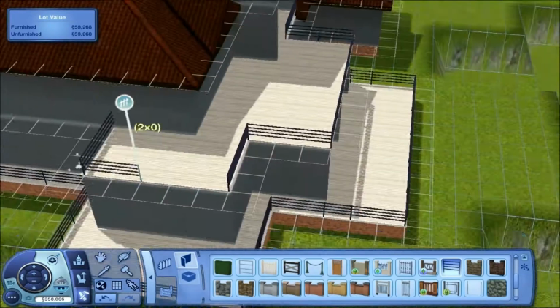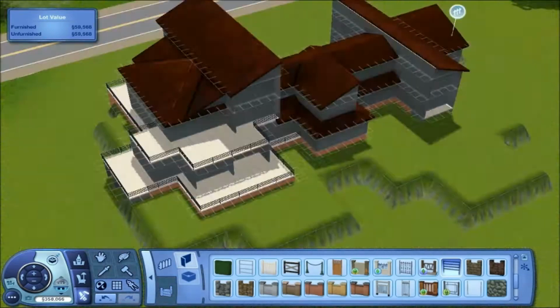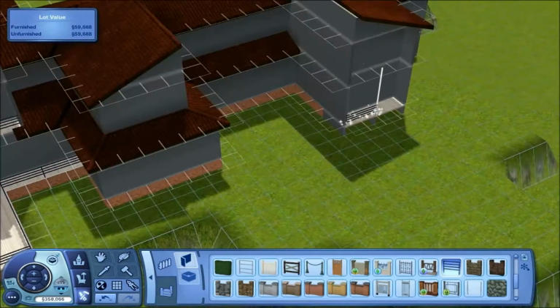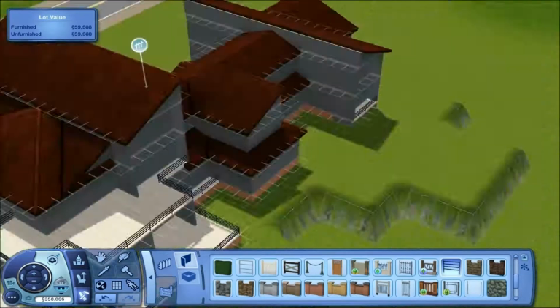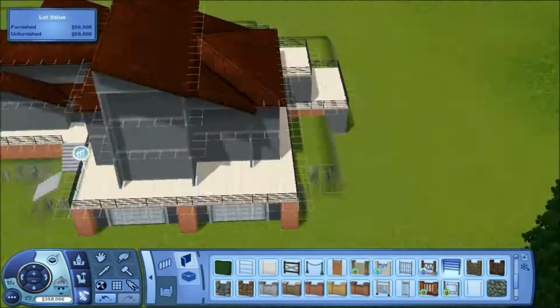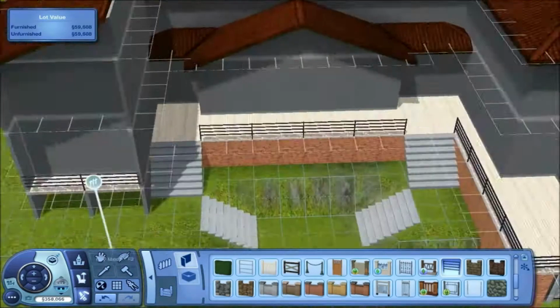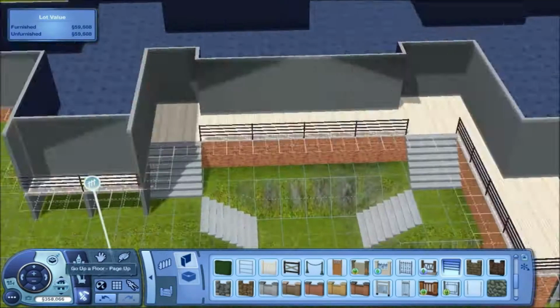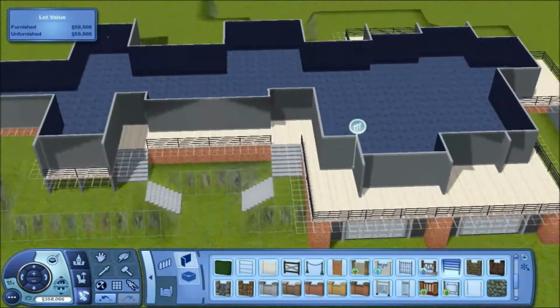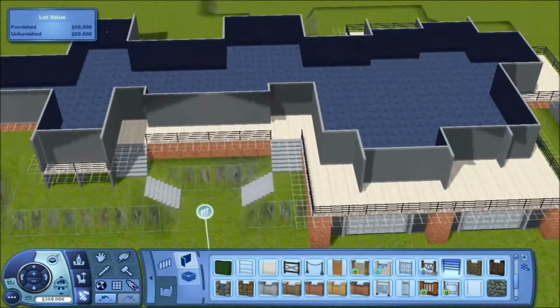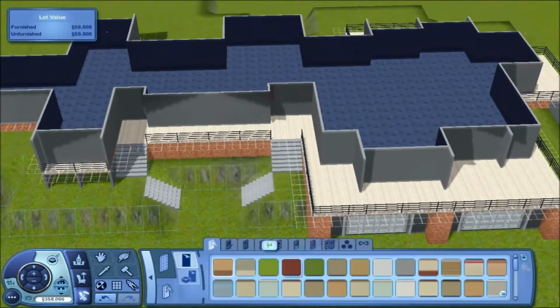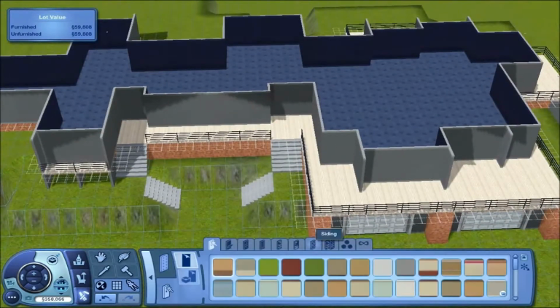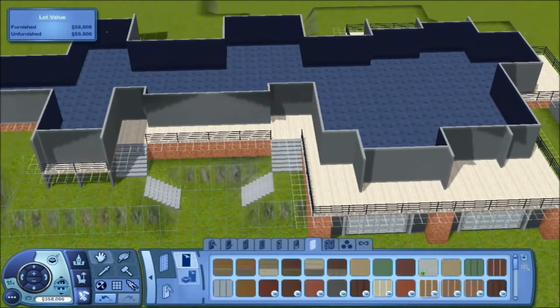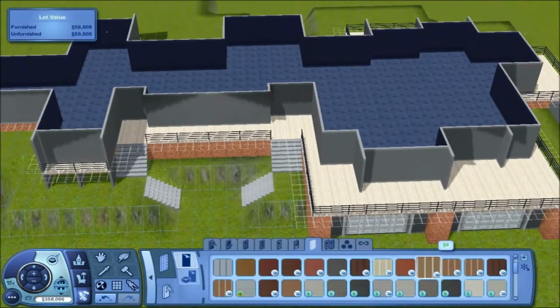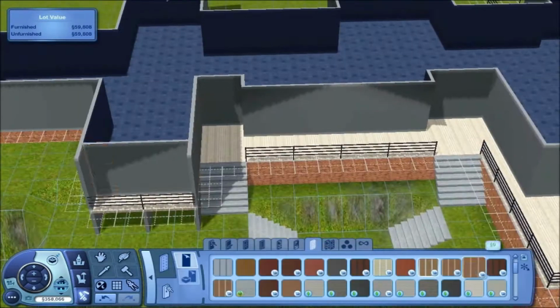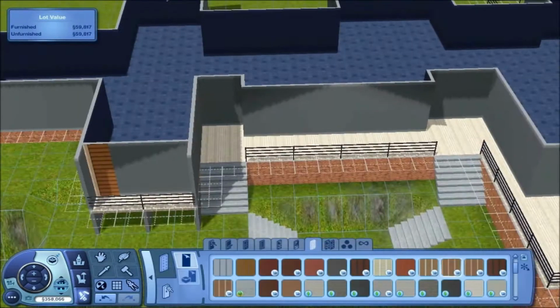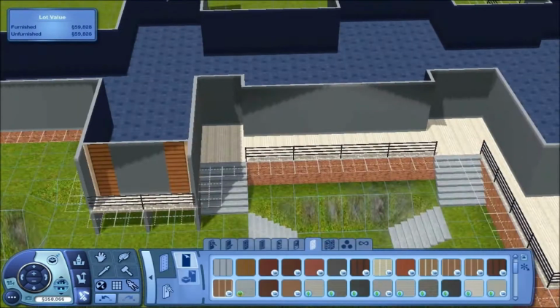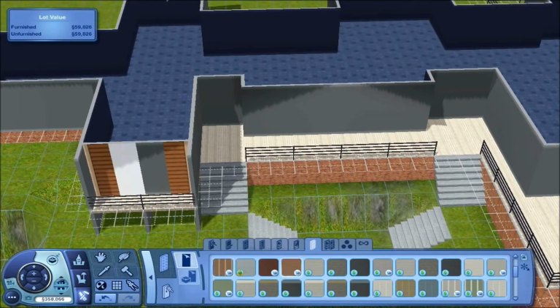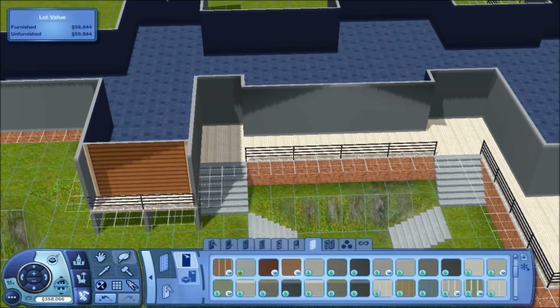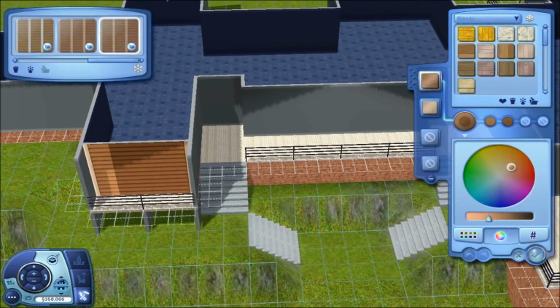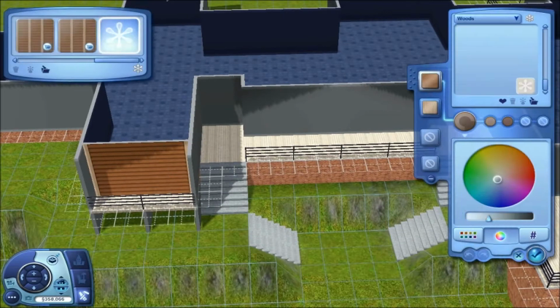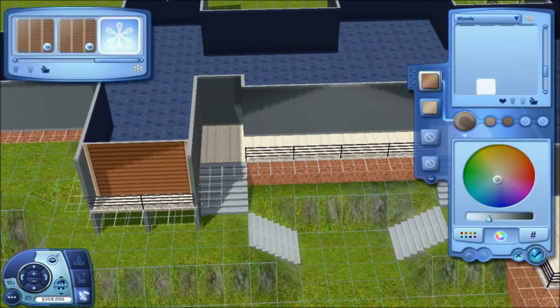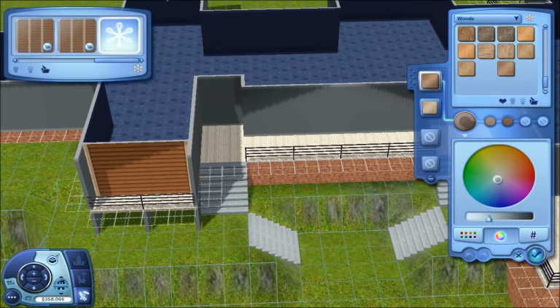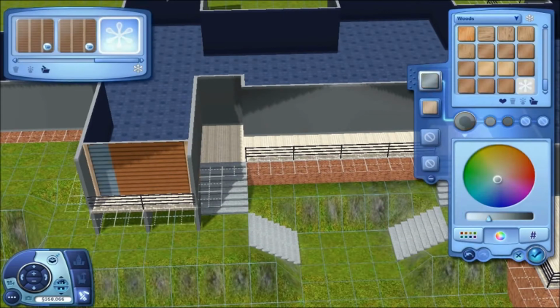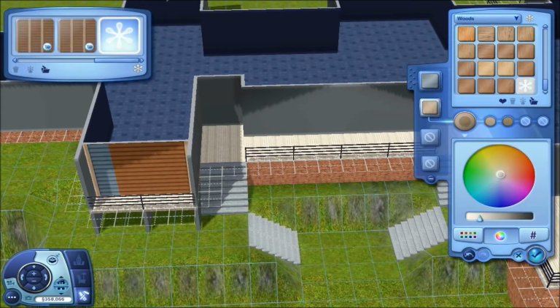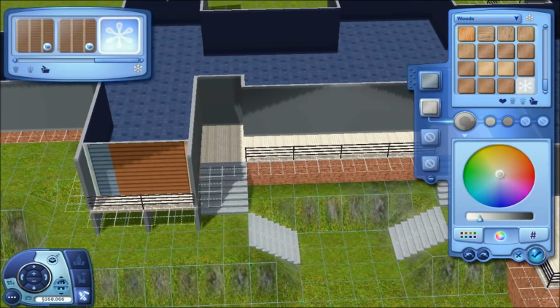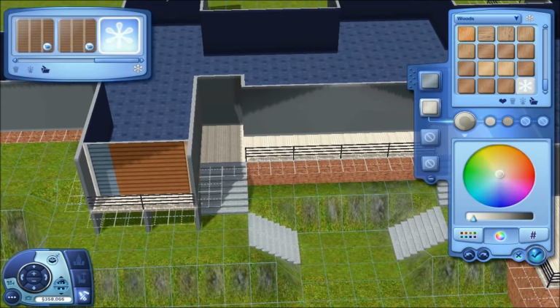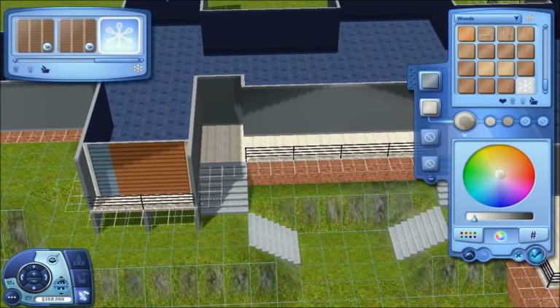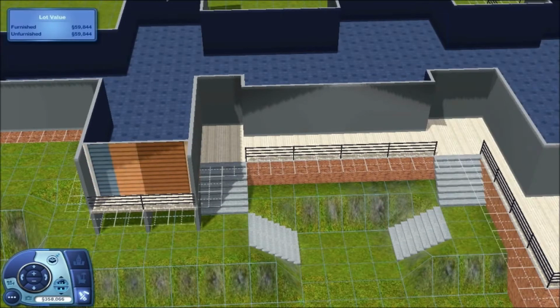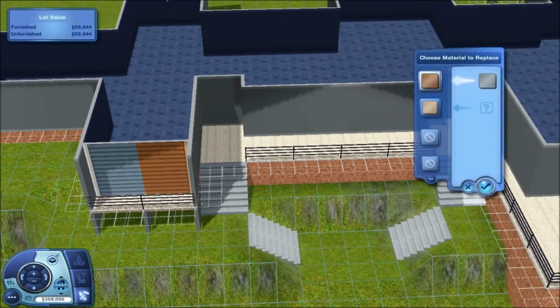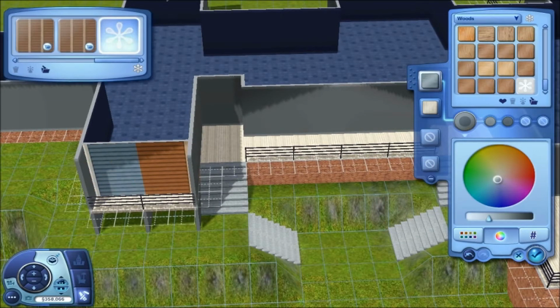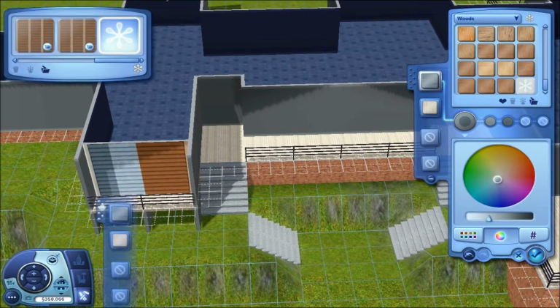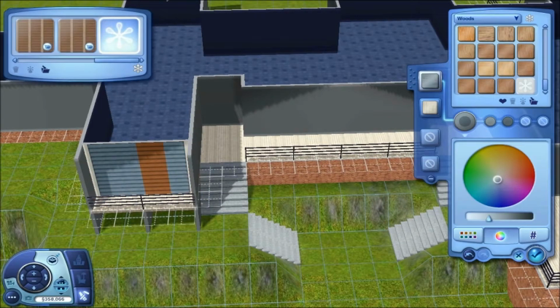Sorry to TempoFury, but I built quite a large house, as you can see.